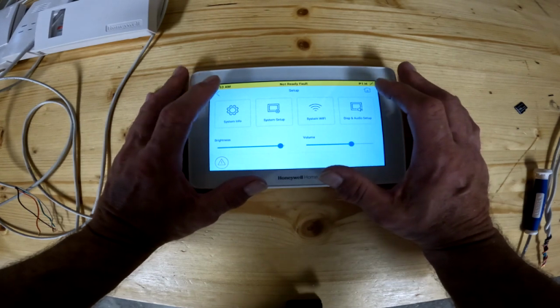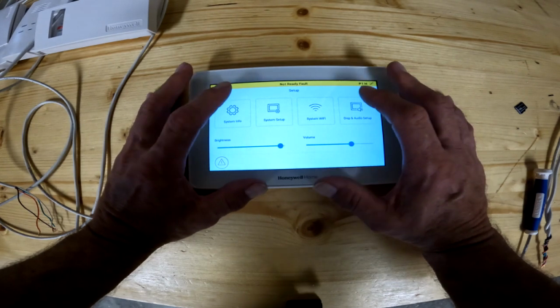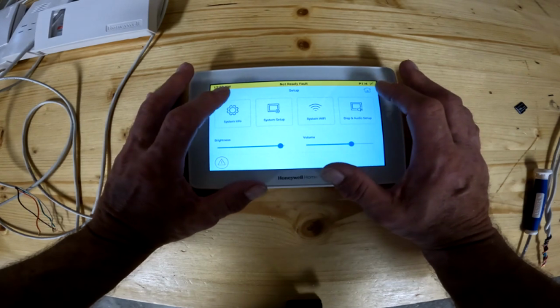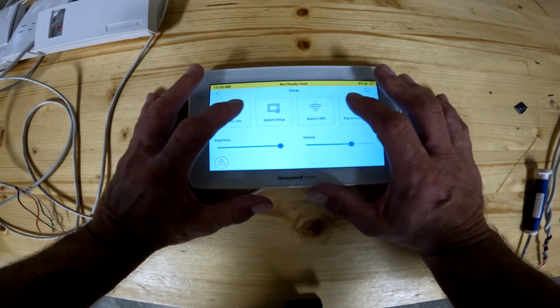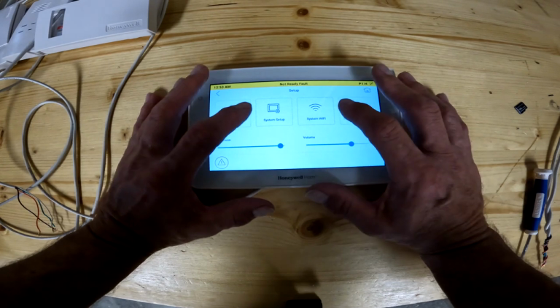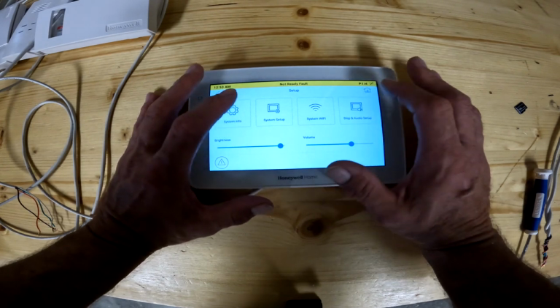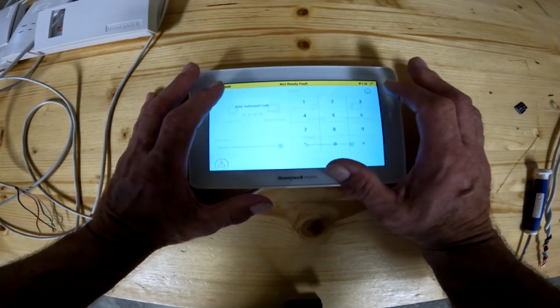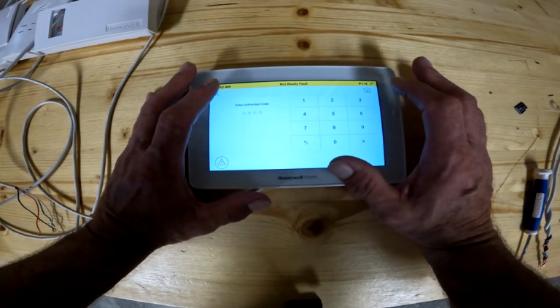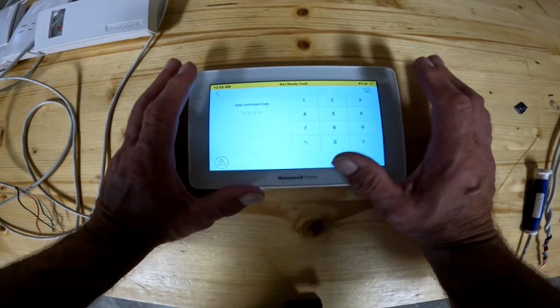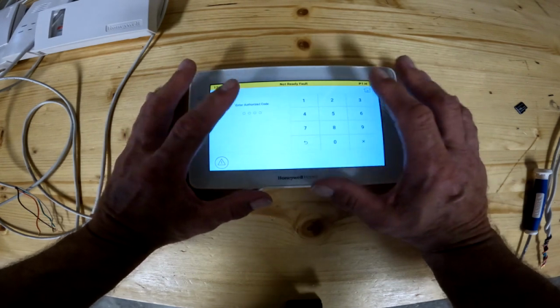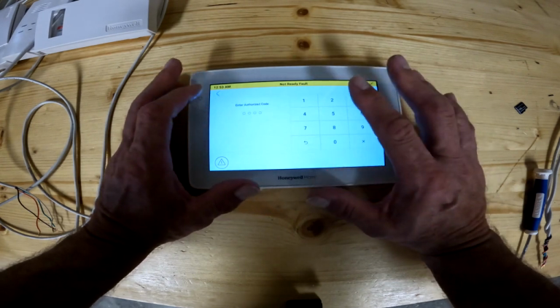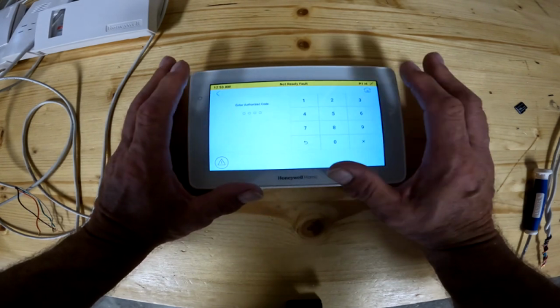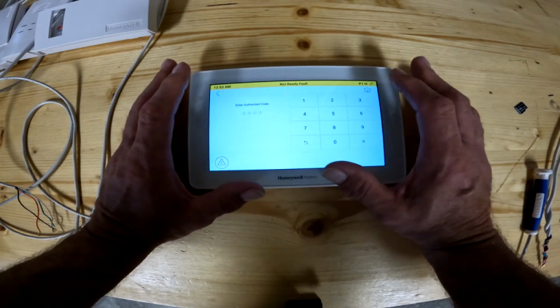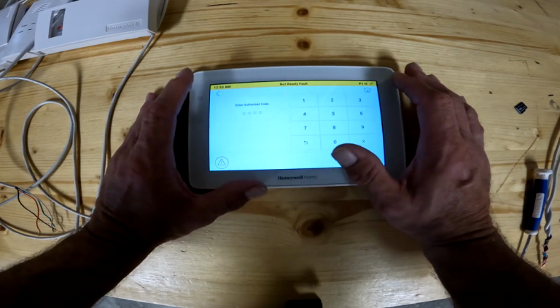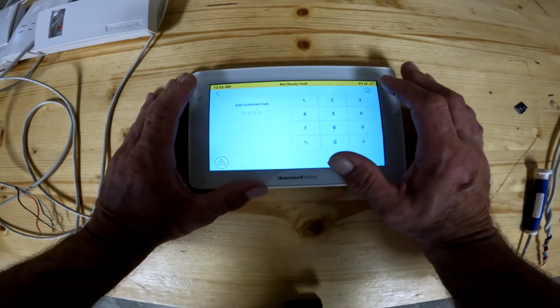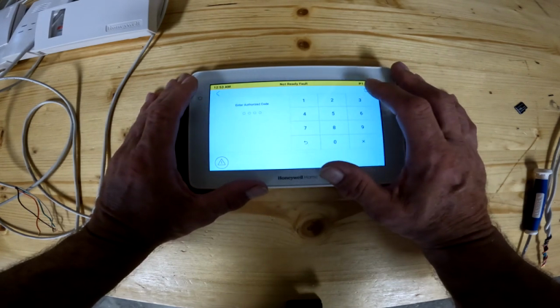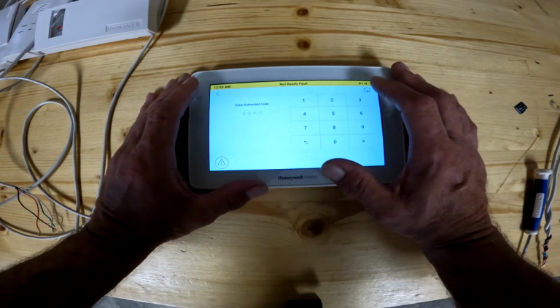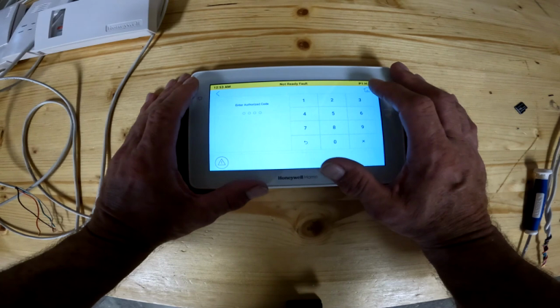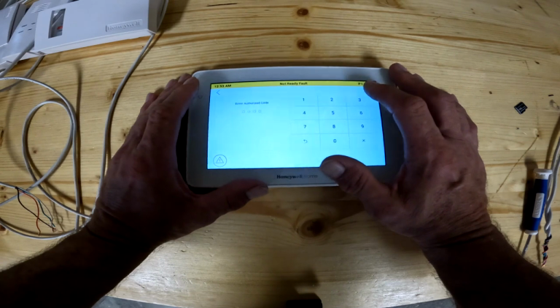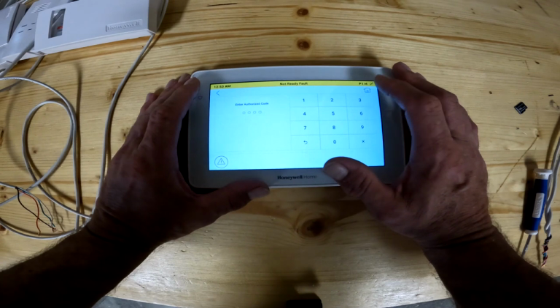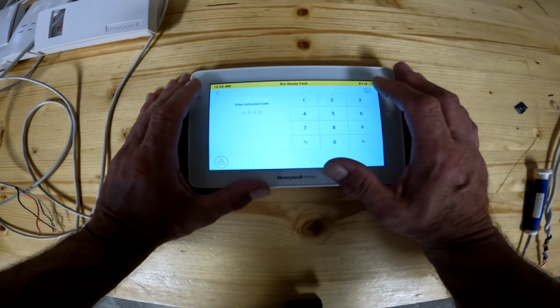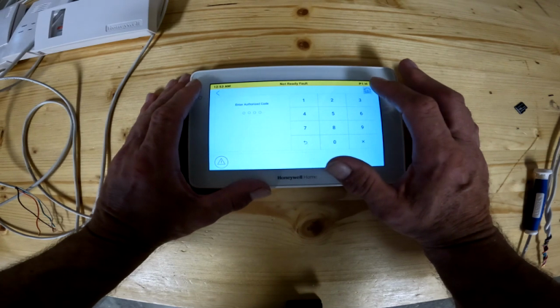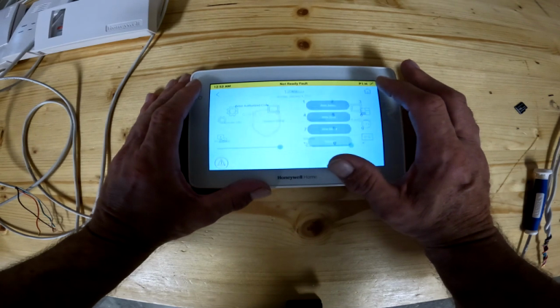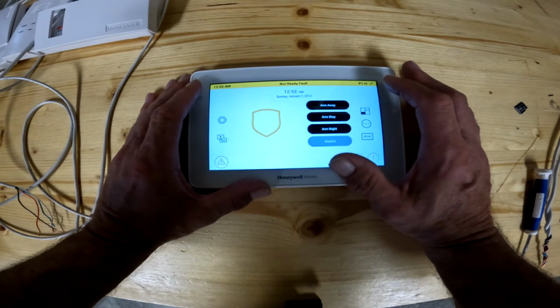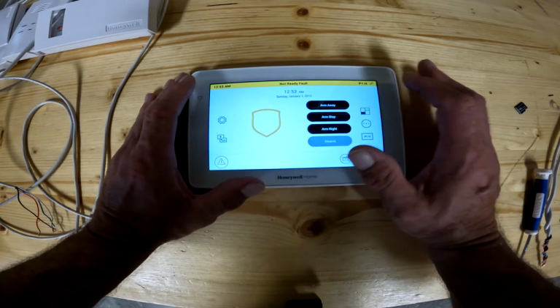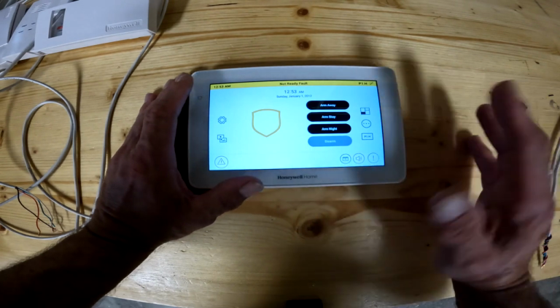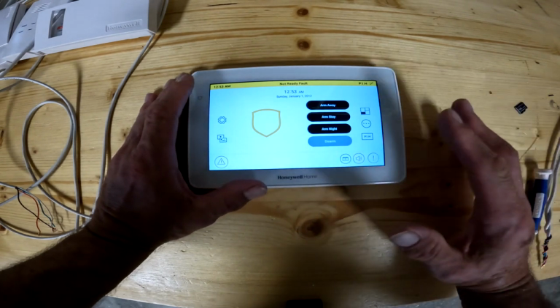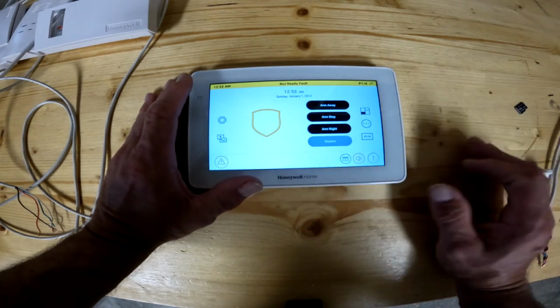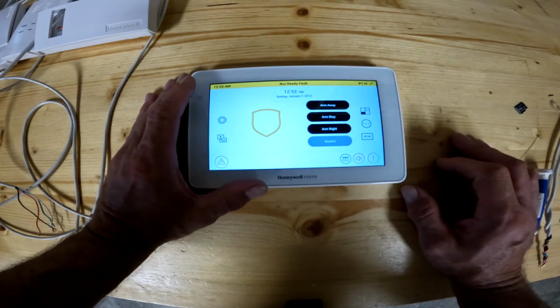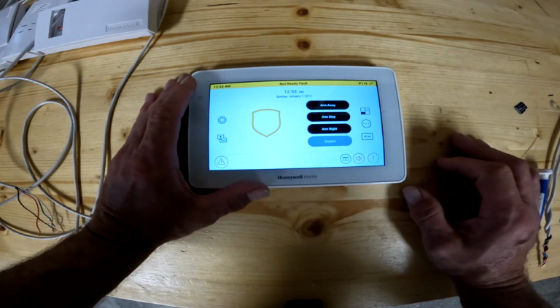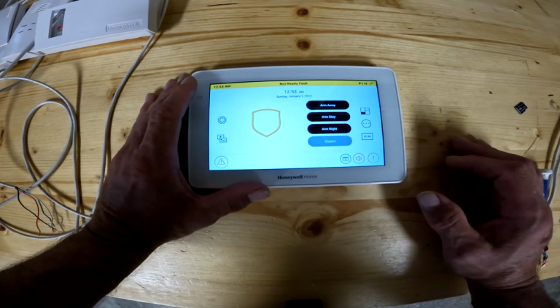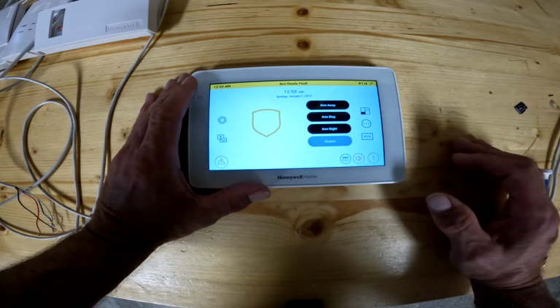Anytime you get somewhere in this keypad, if you hit something by mistake and you don't know what to do, don't panic — just hit the home key. It will always take you back to the front page again.